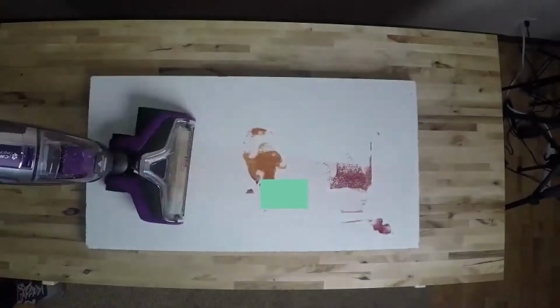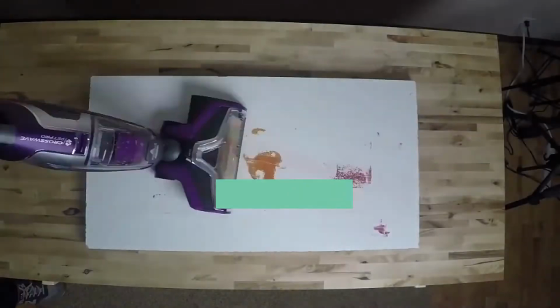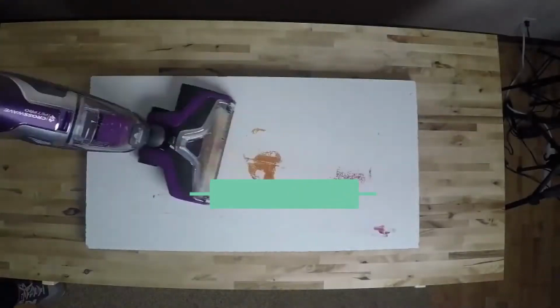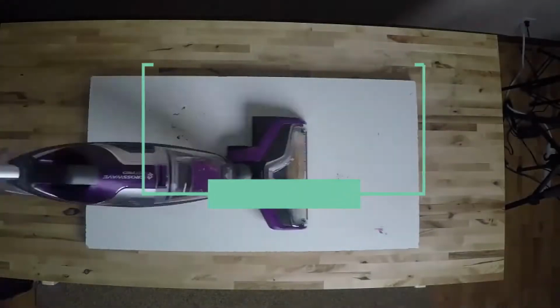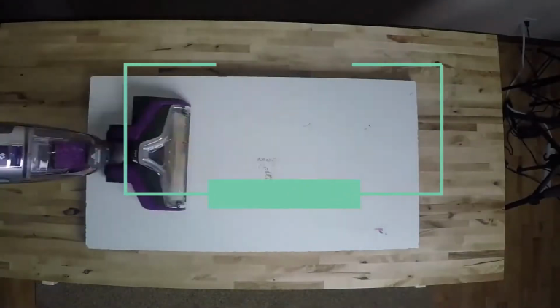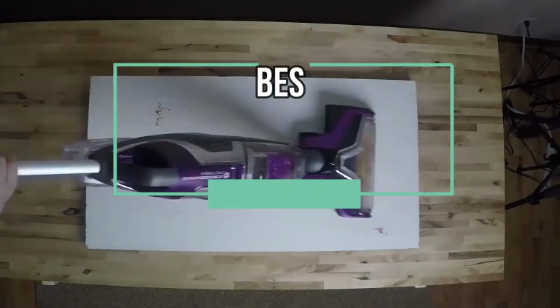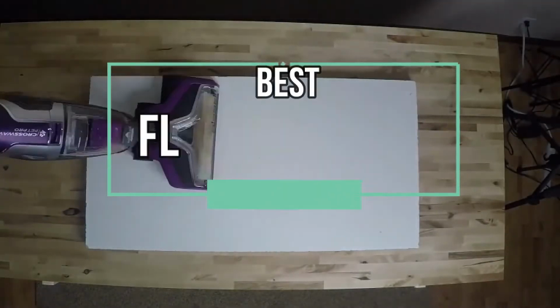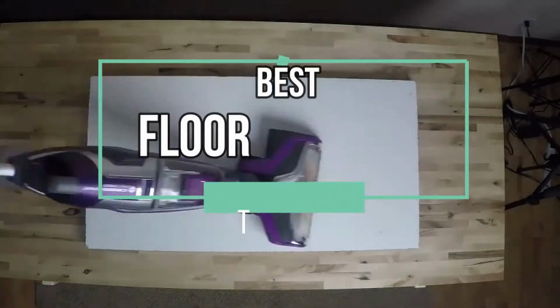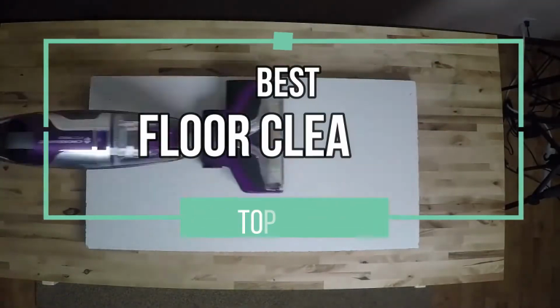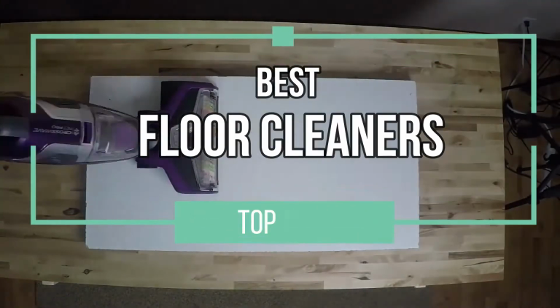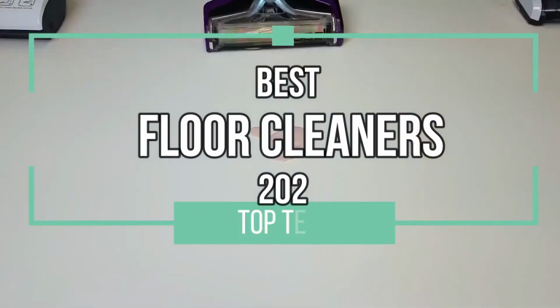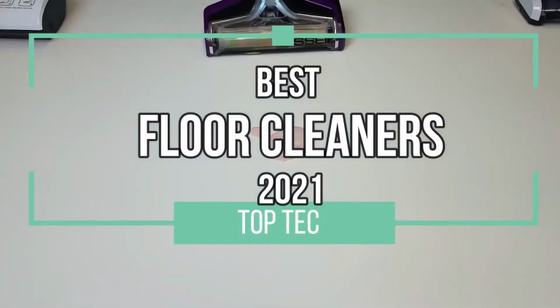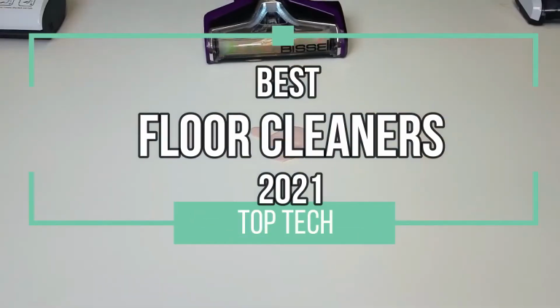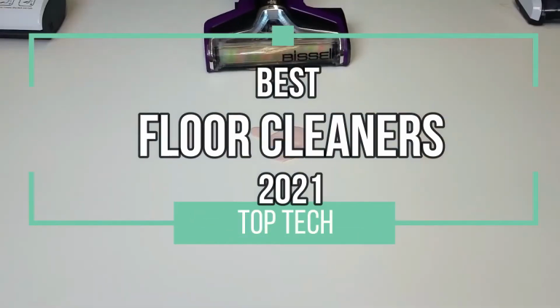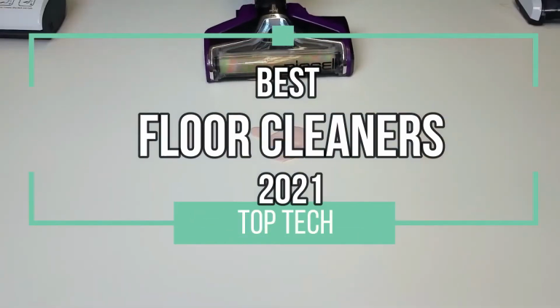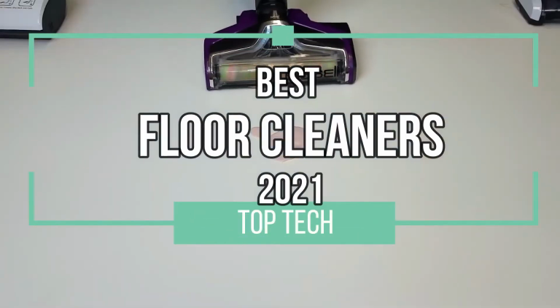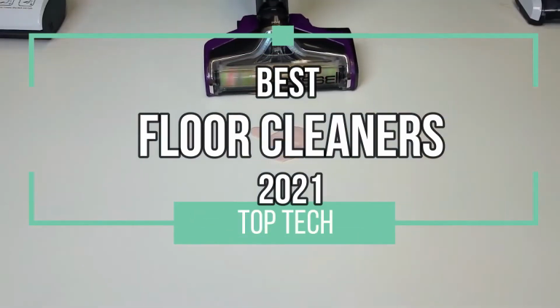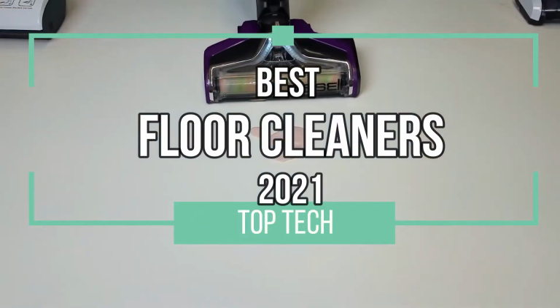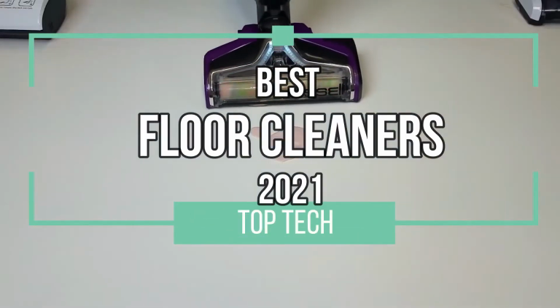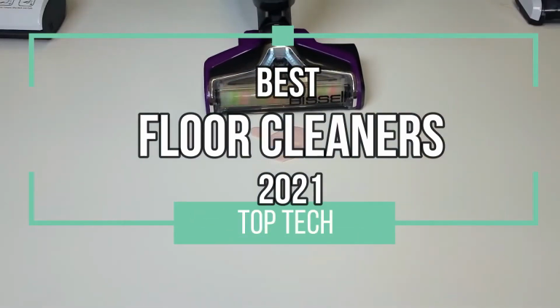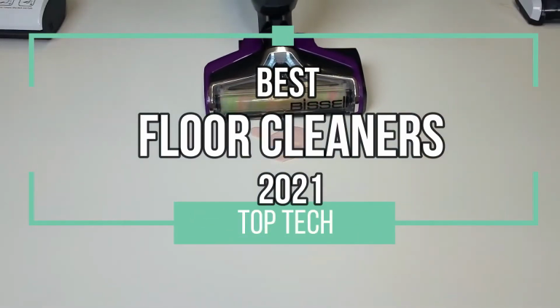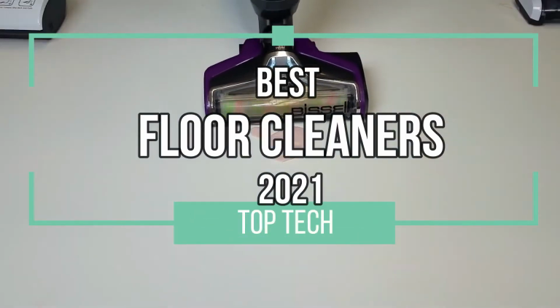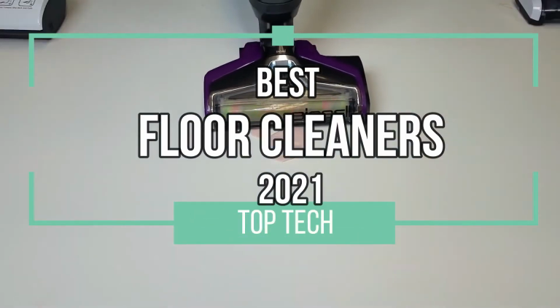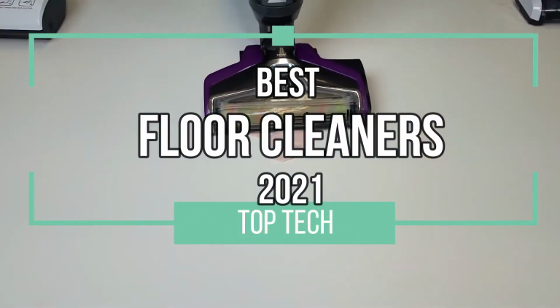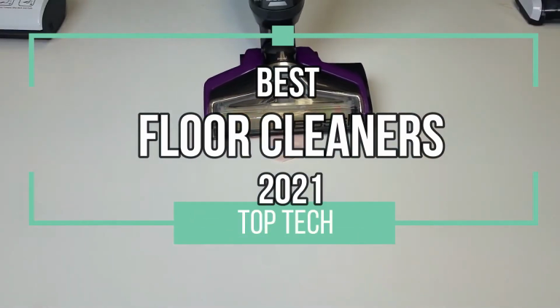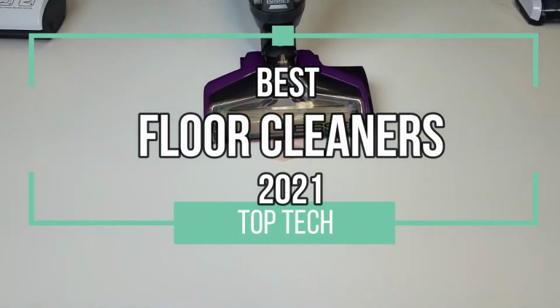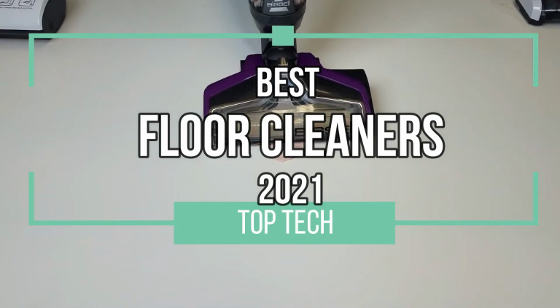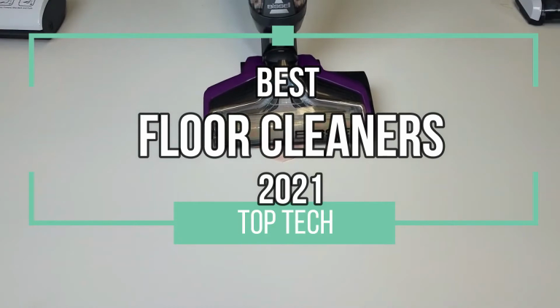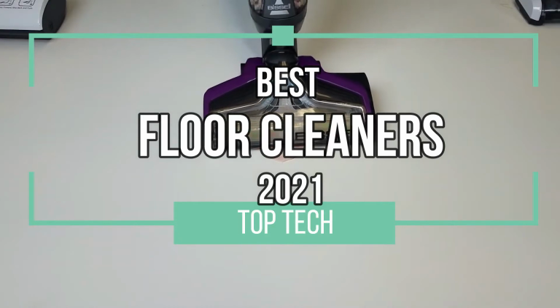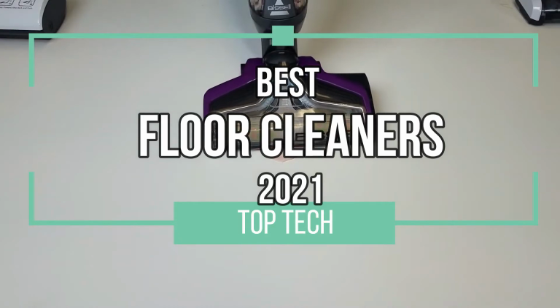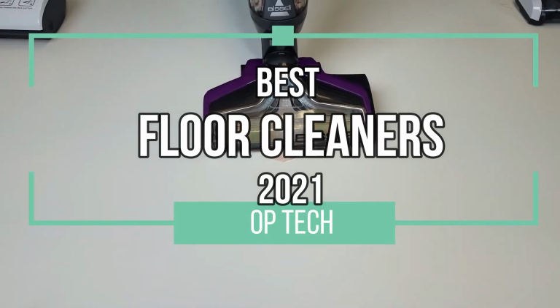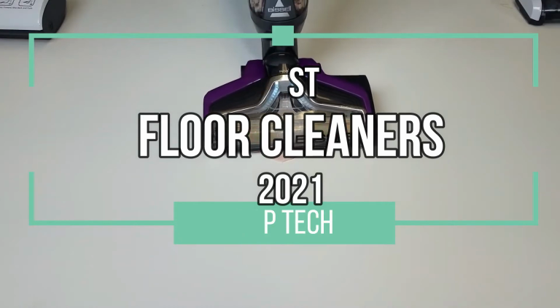In this video we want to clean up our act with the best floor cleaners in 2021. Let's get going.